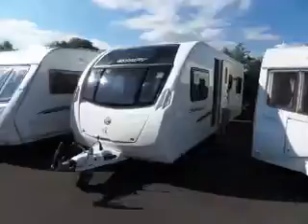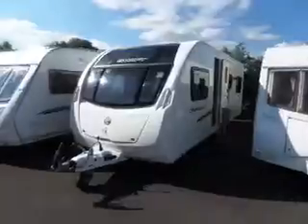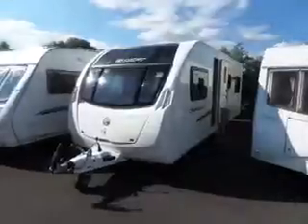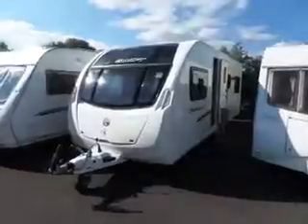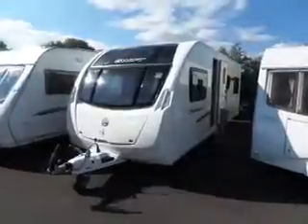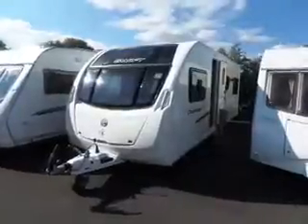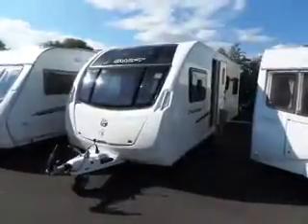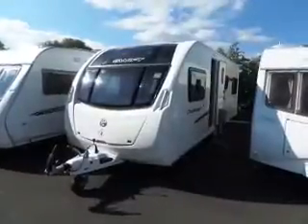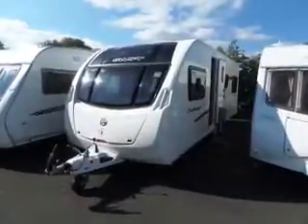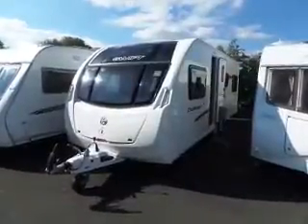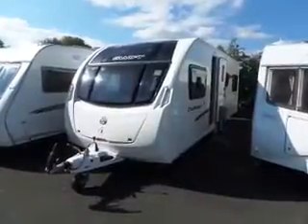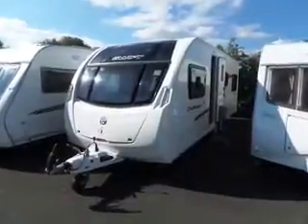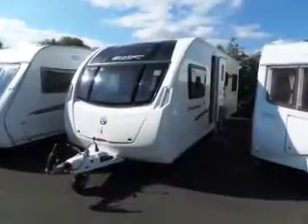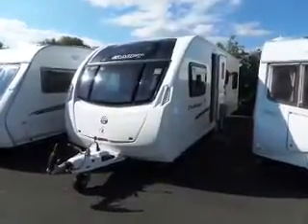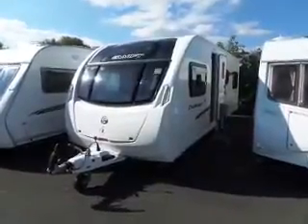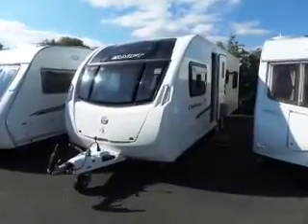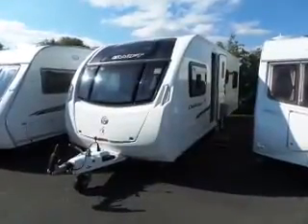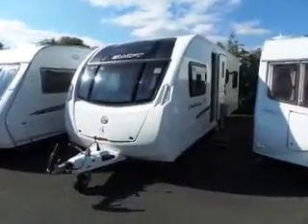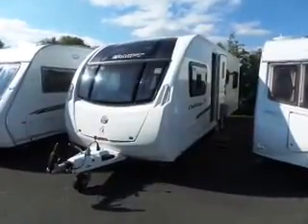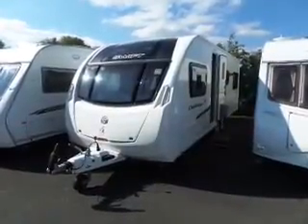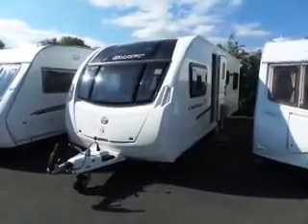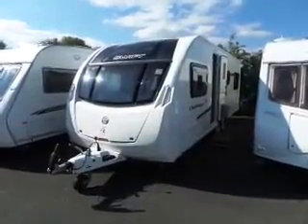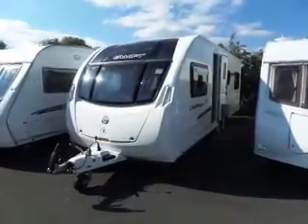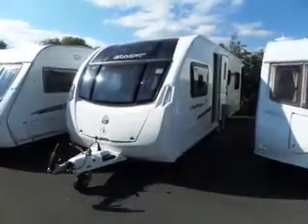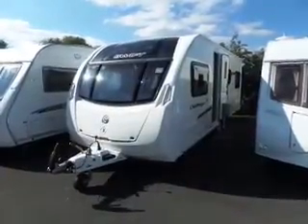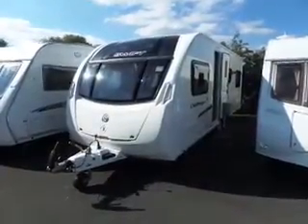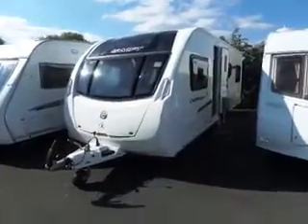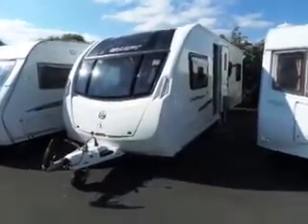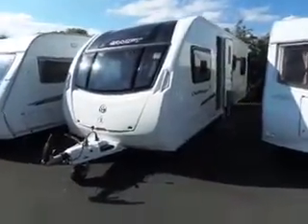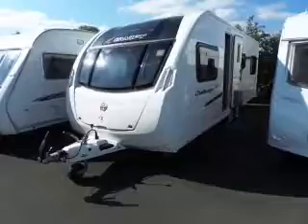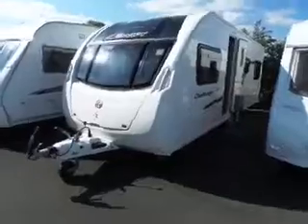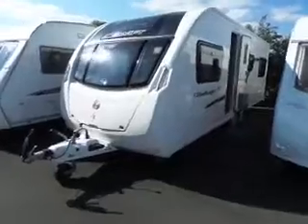Here we are again at Sell-Up Leisure with a Swift Challenger 645 SE. Let's go and have a look.